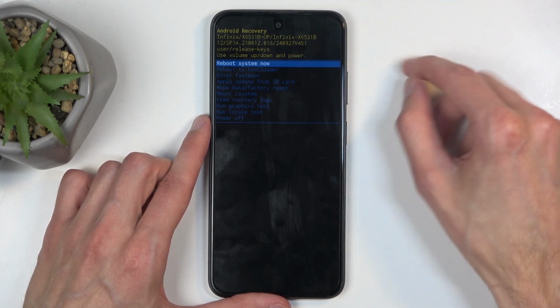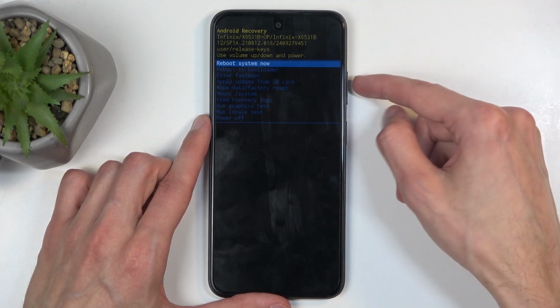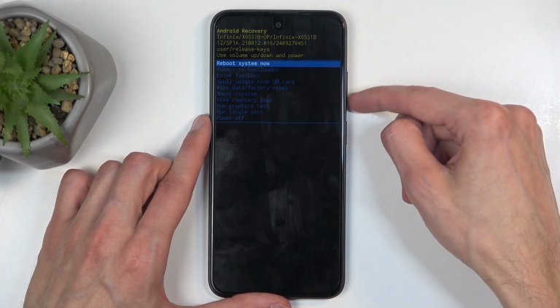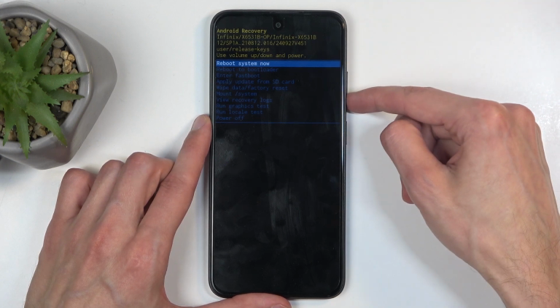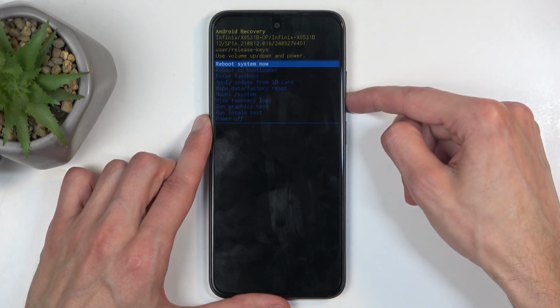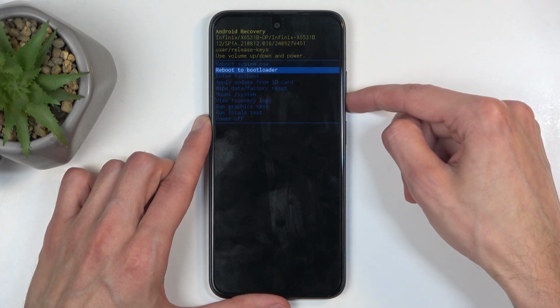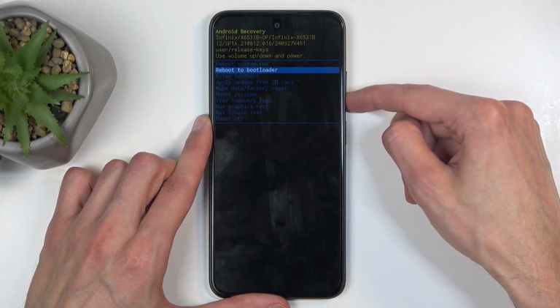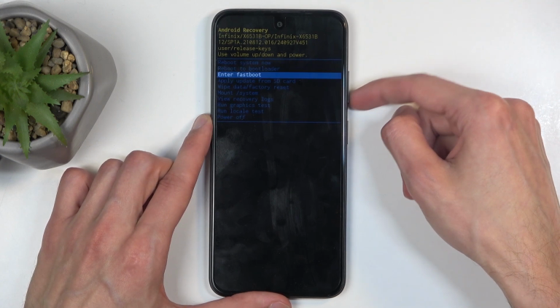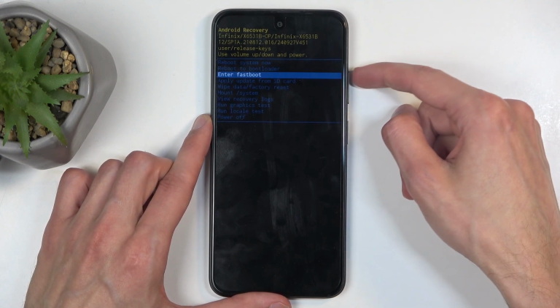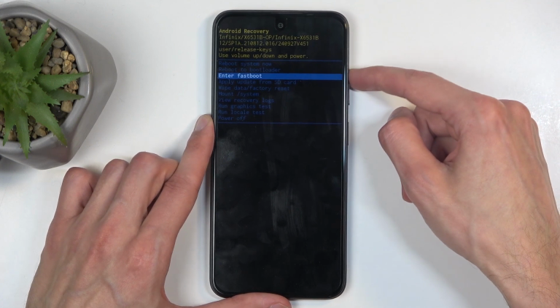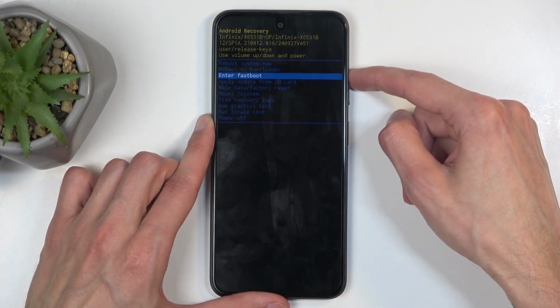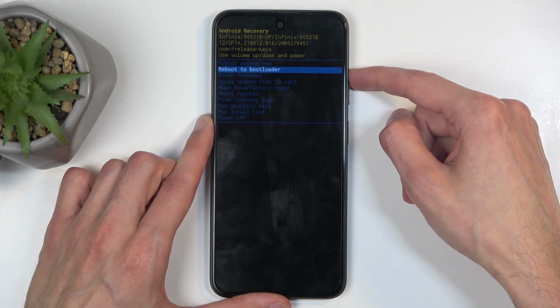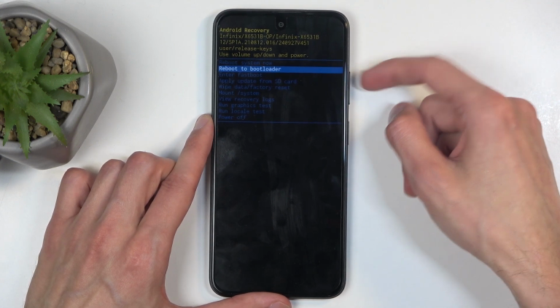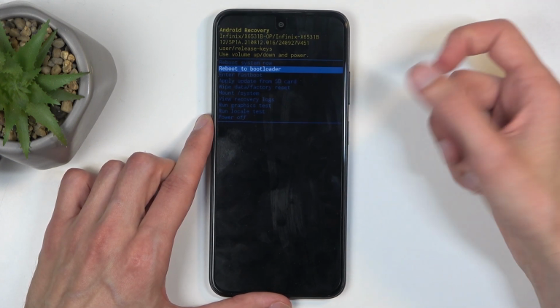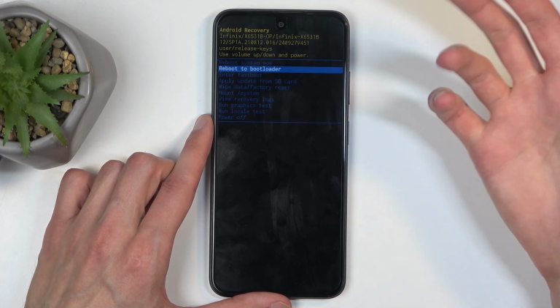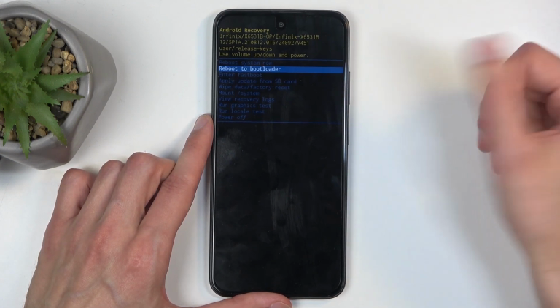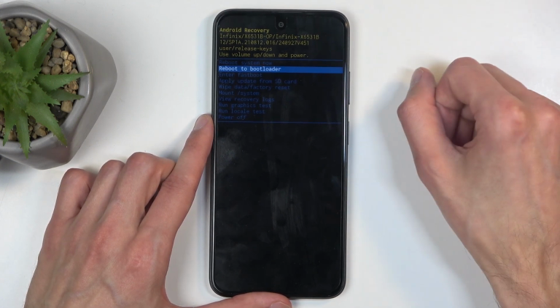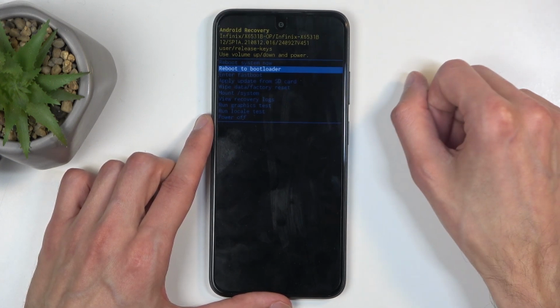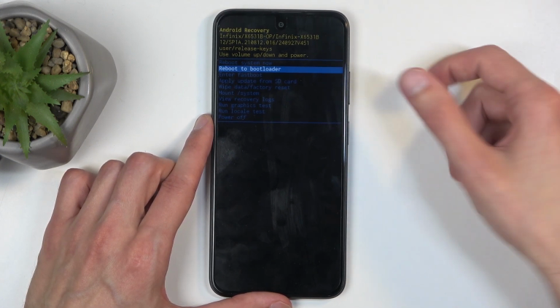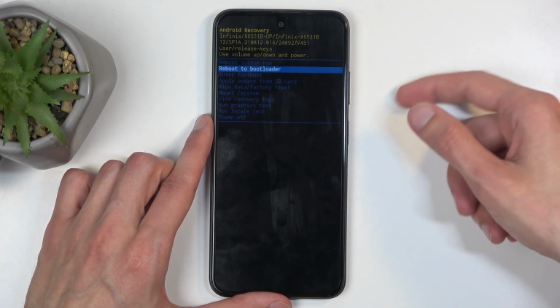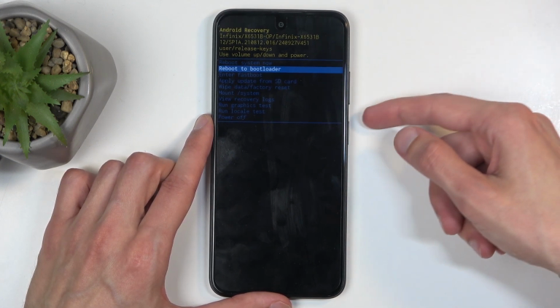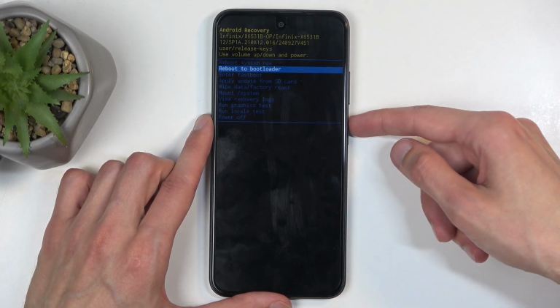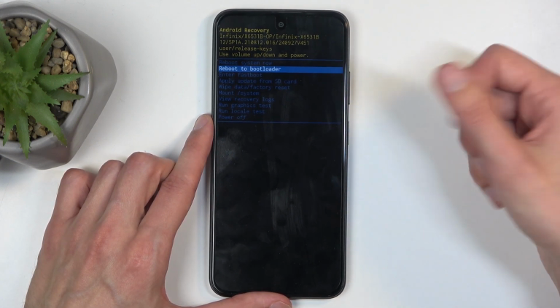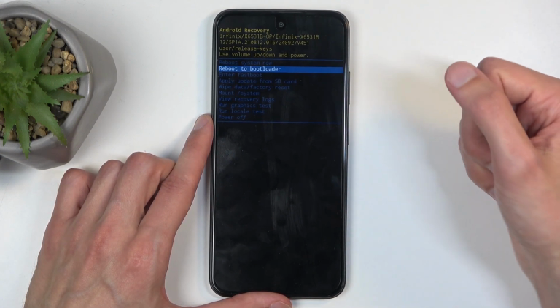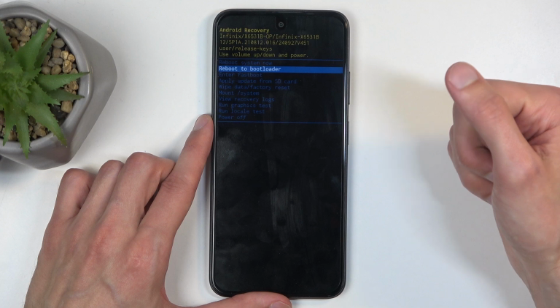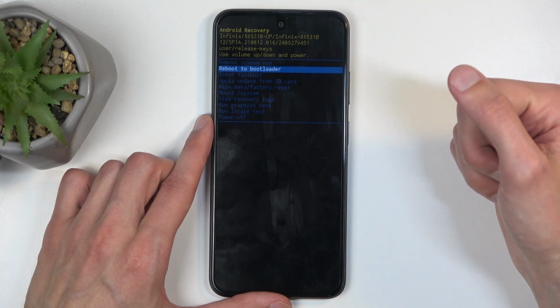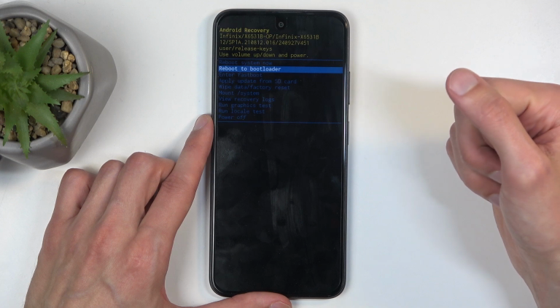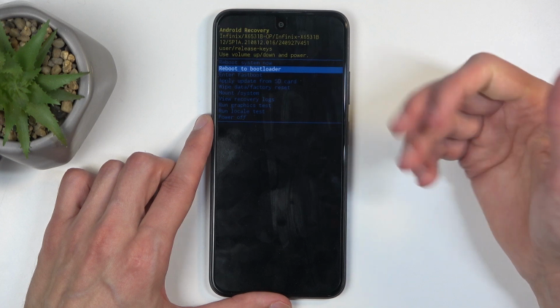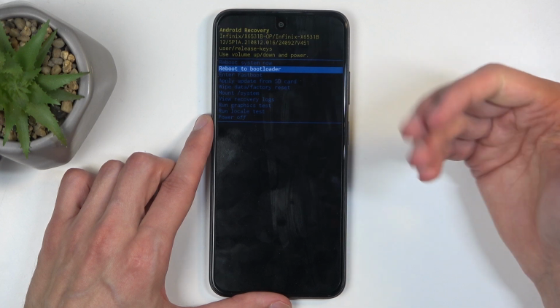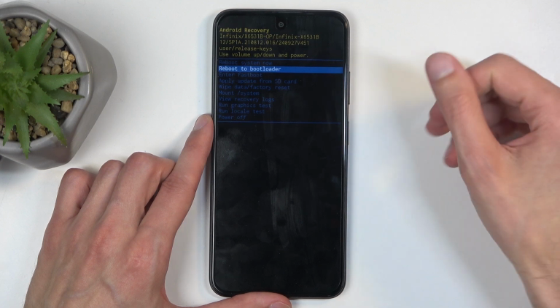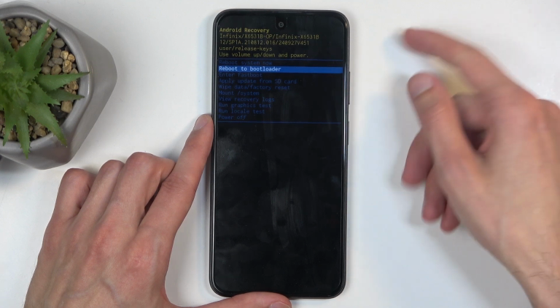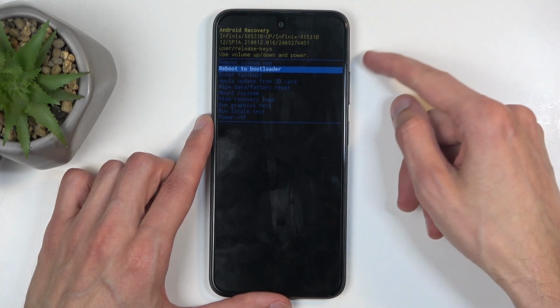In here, you'll need to use the volume buttons — either up or down — to navigate up or down, and the power button will be used to confirm whatever is selected.